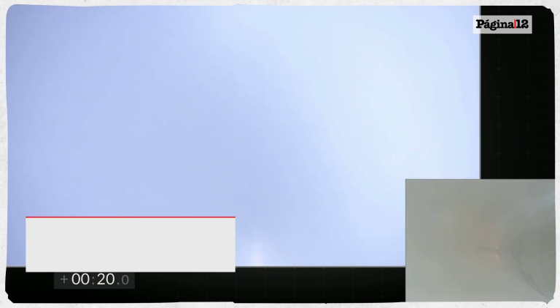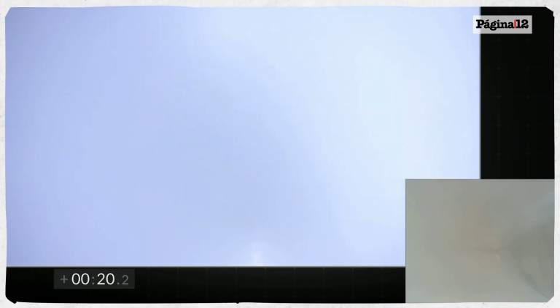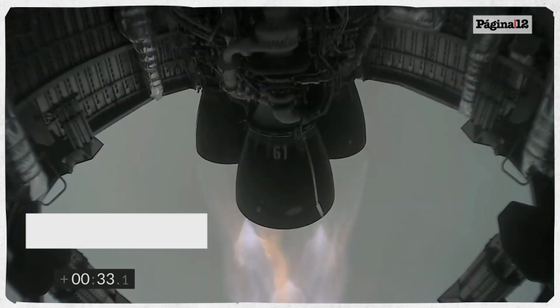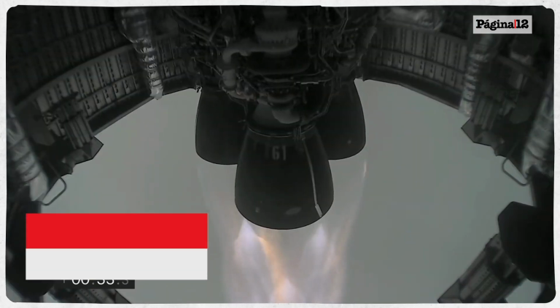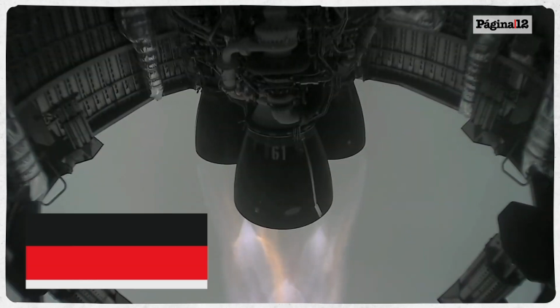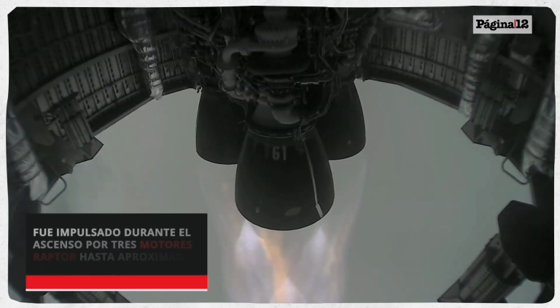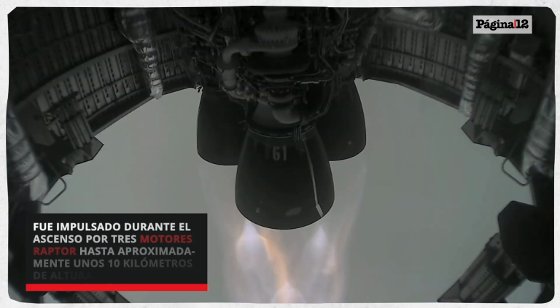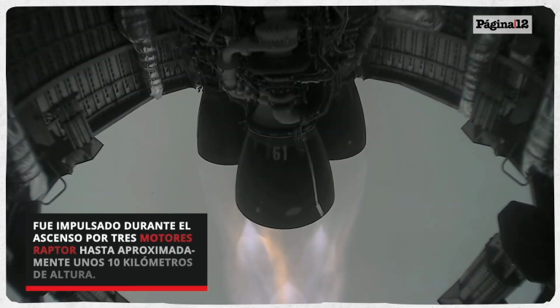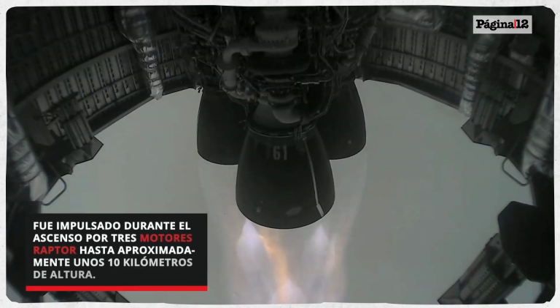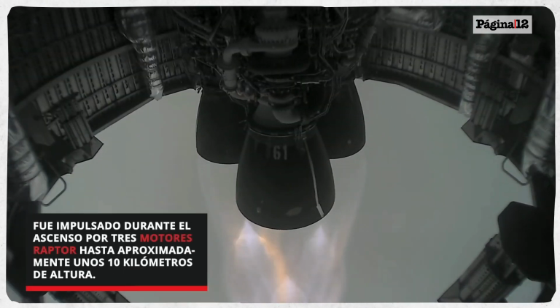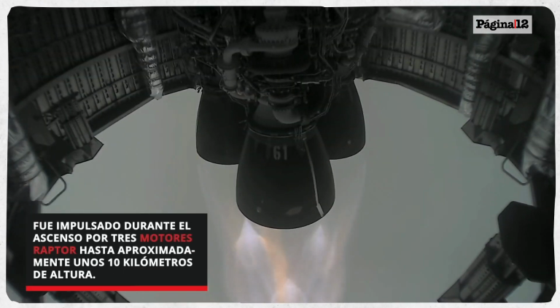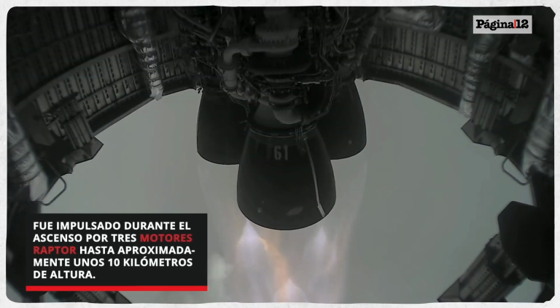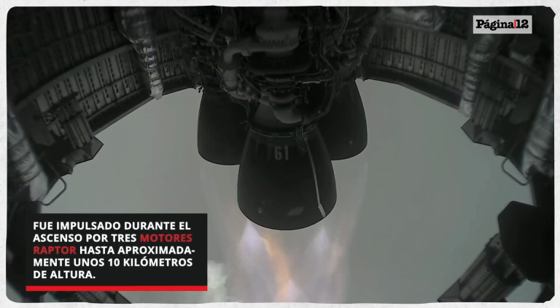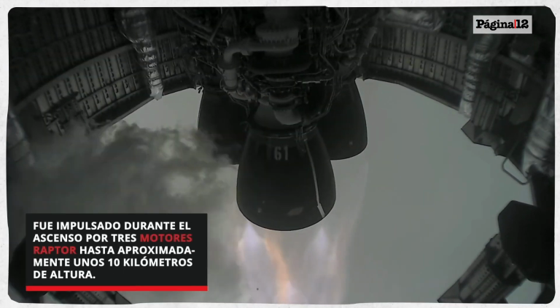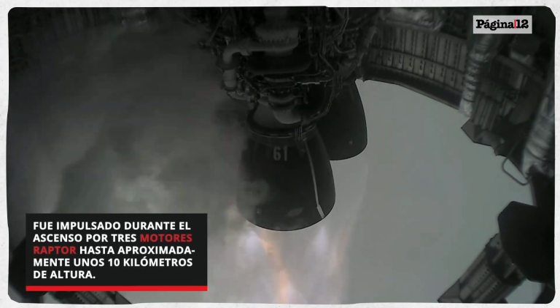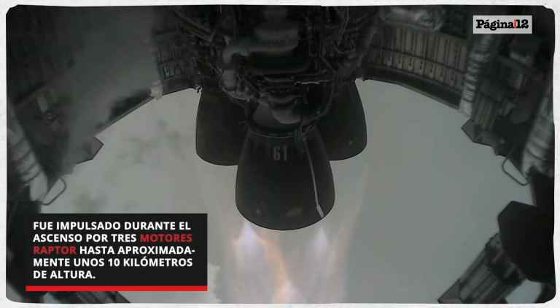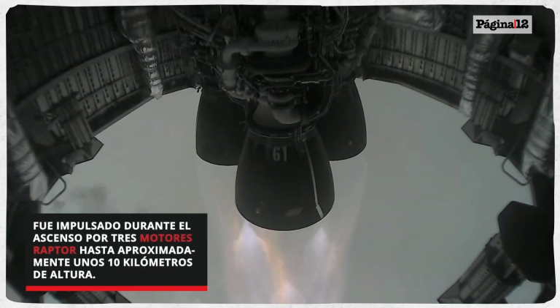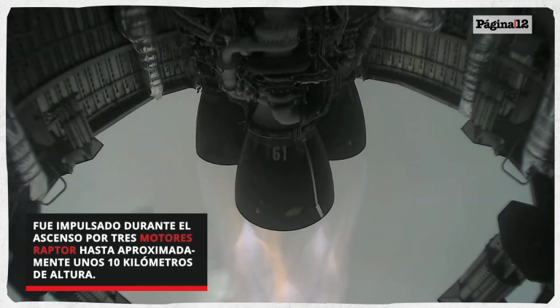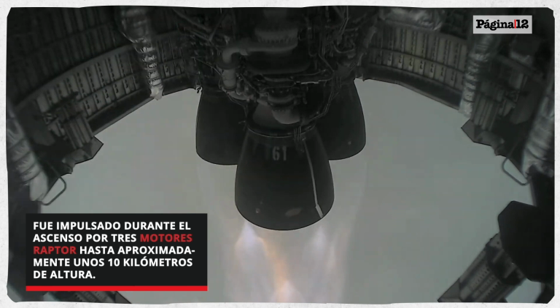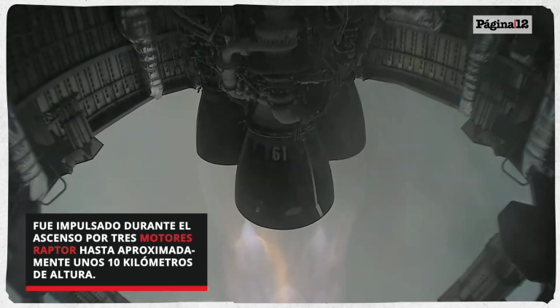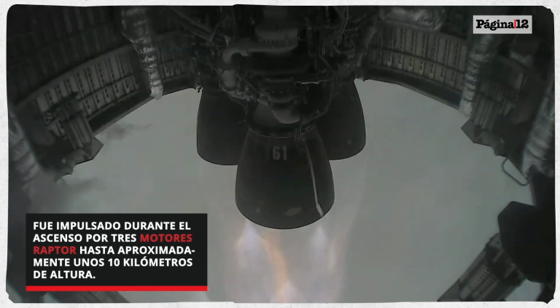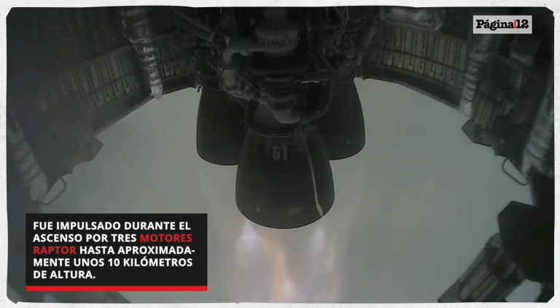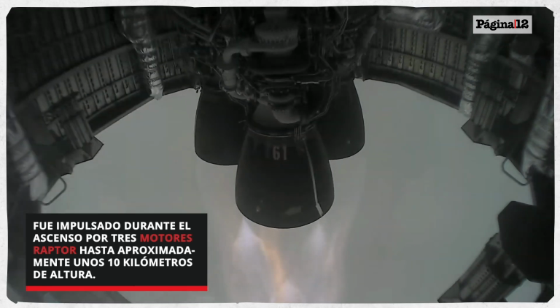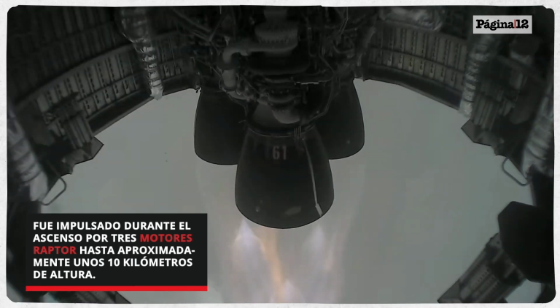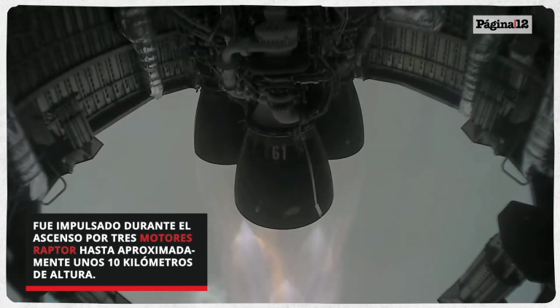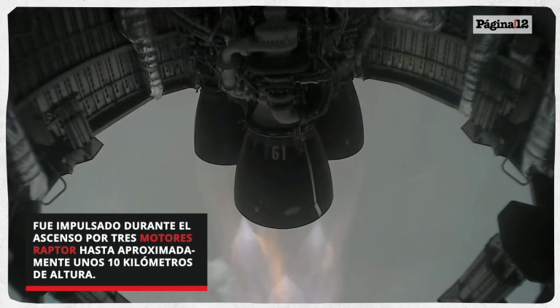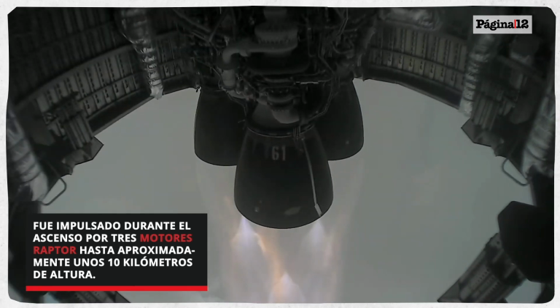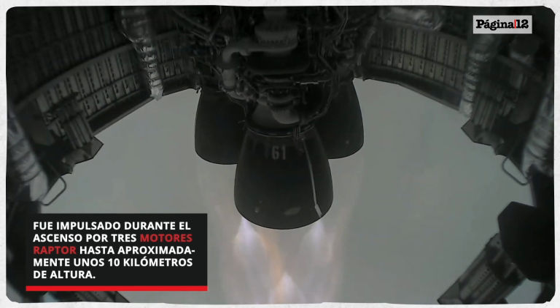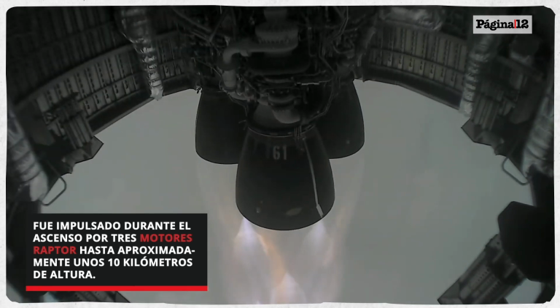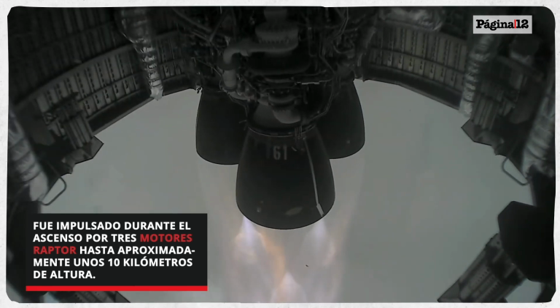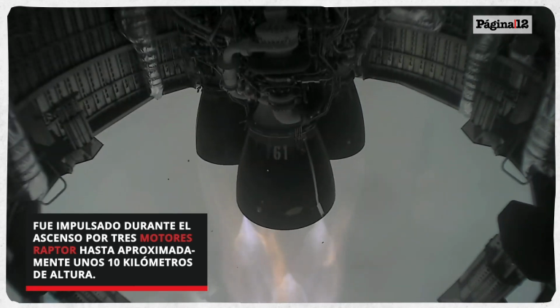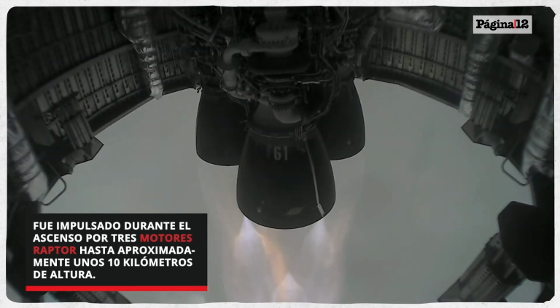Starship is airborne as we get a view of the three Raptor engines, powering our way to 10 km altitude.